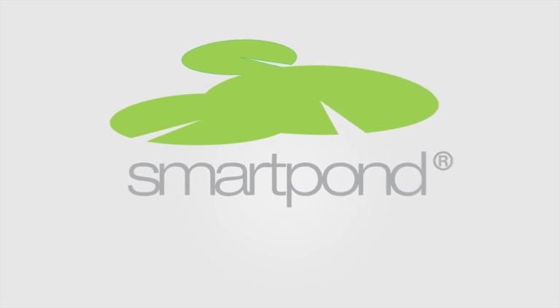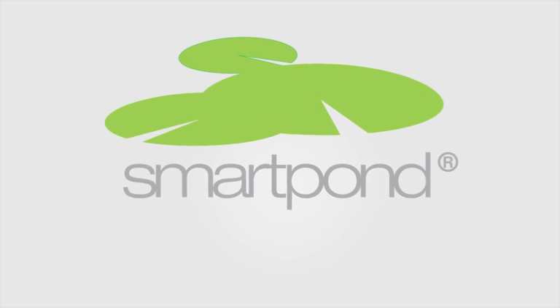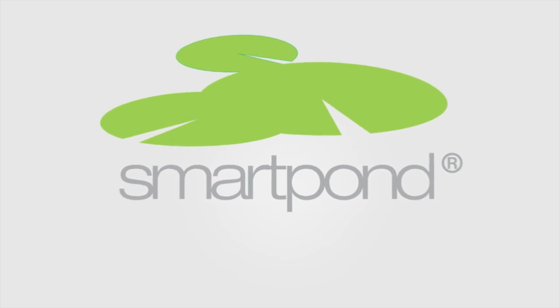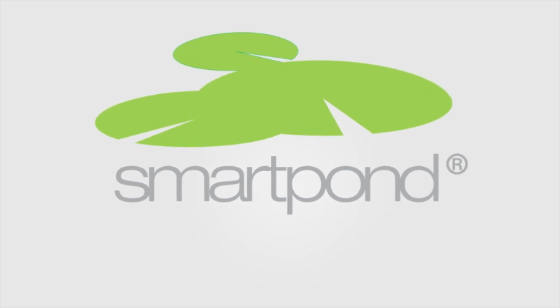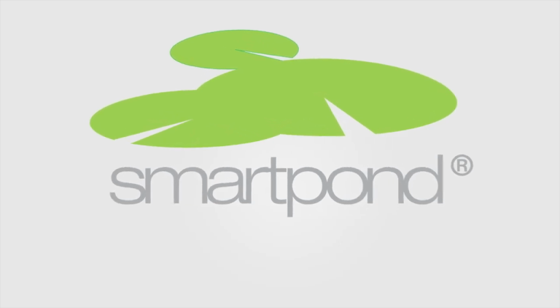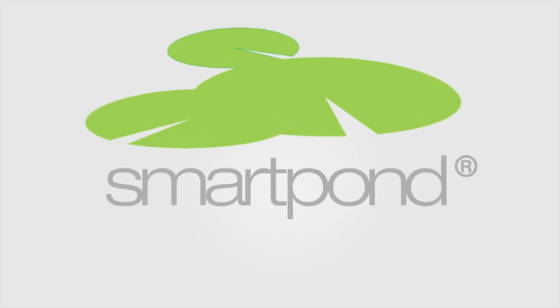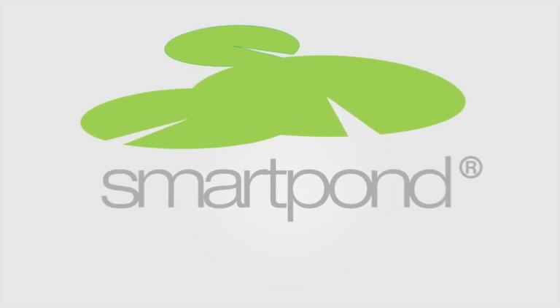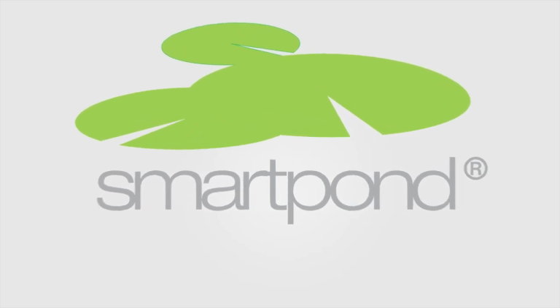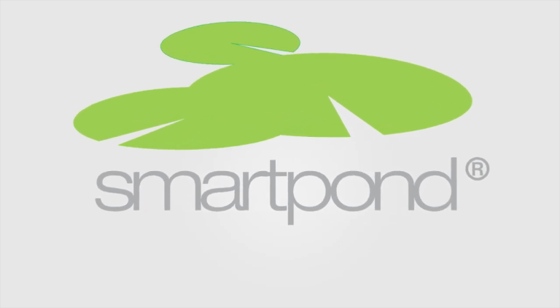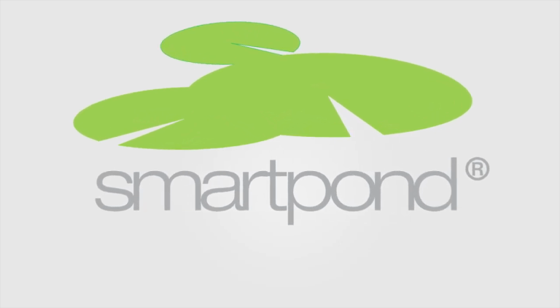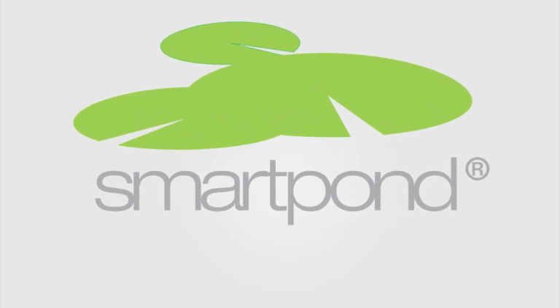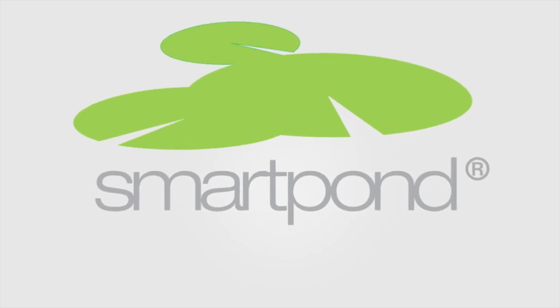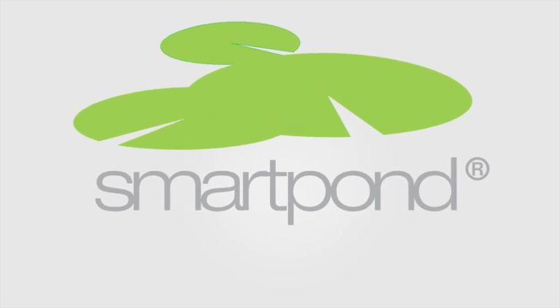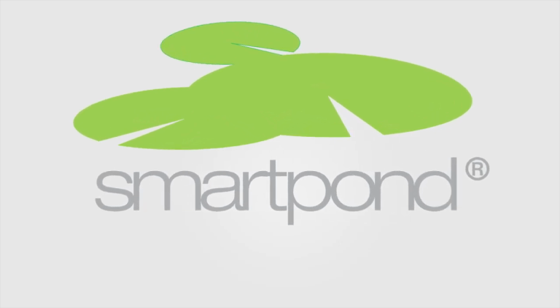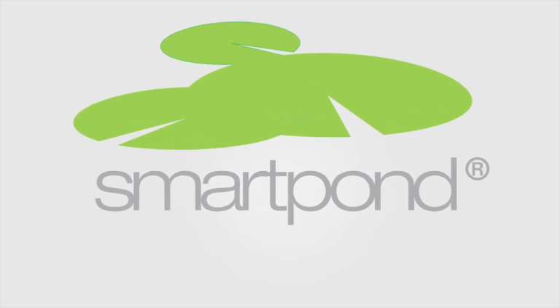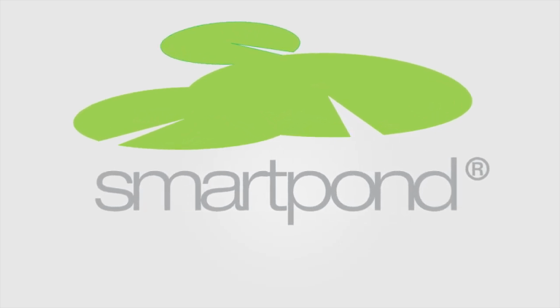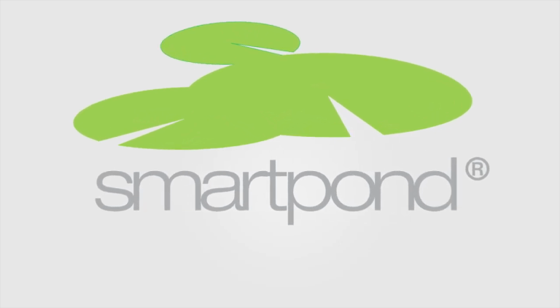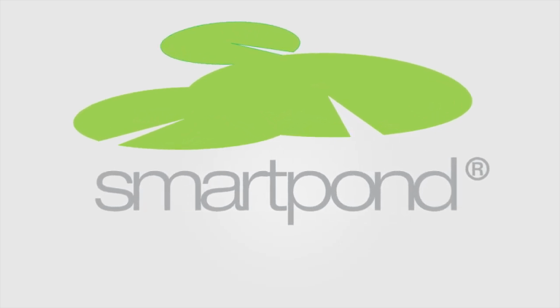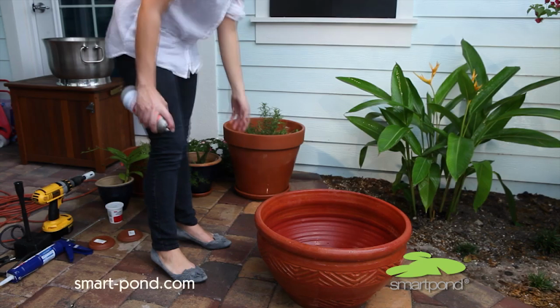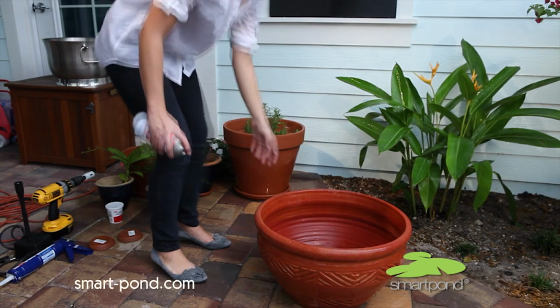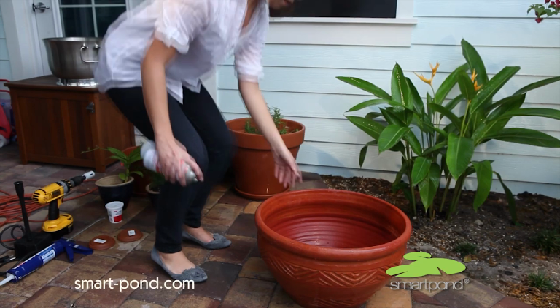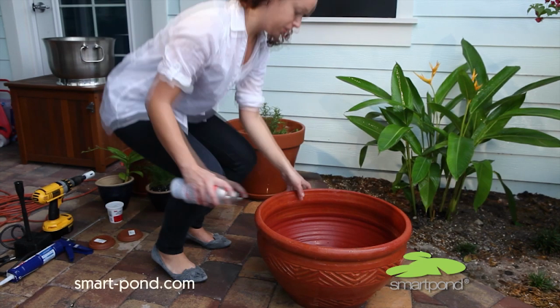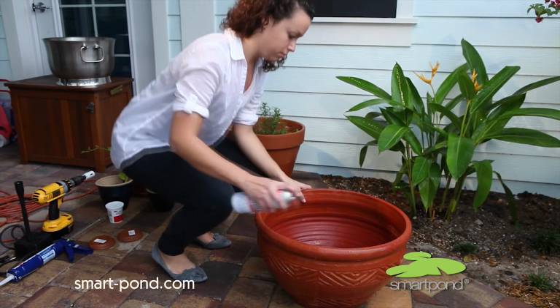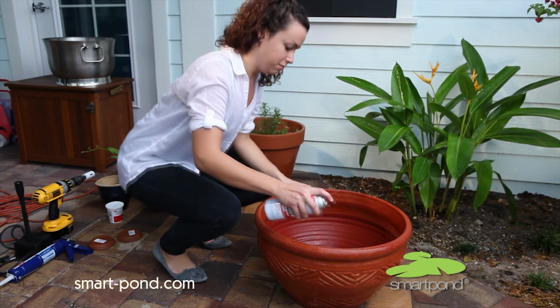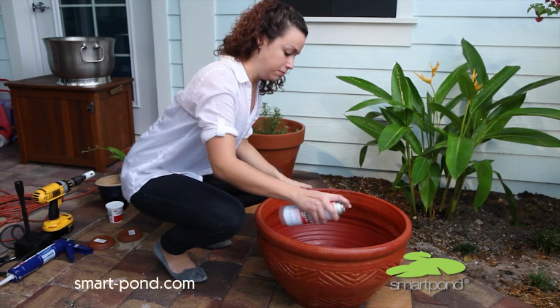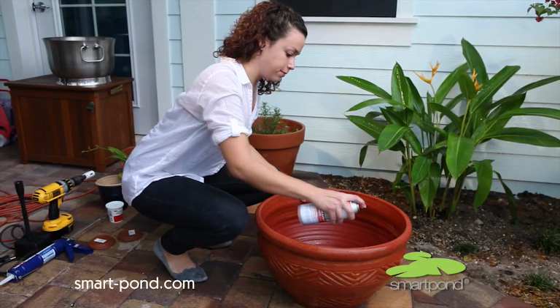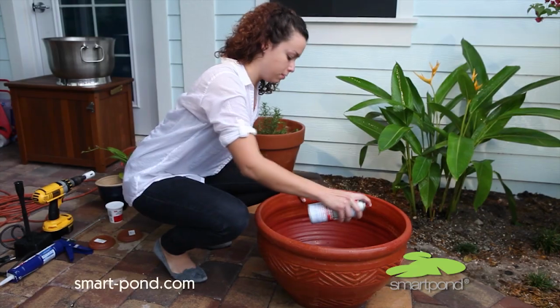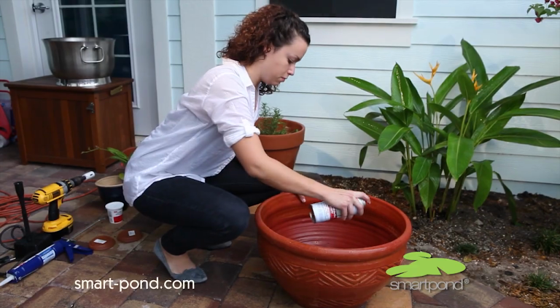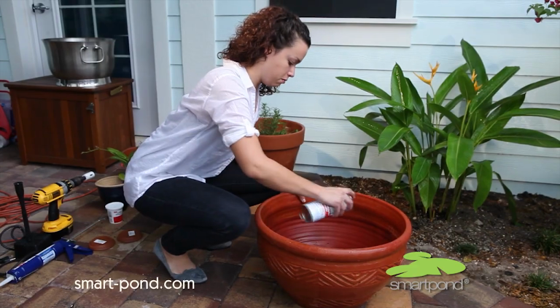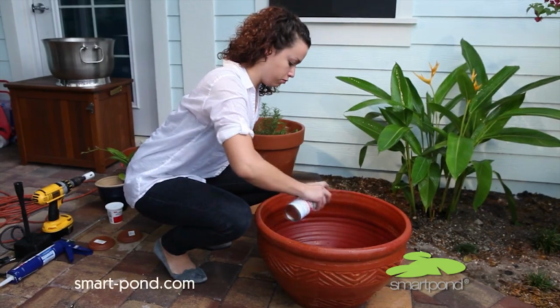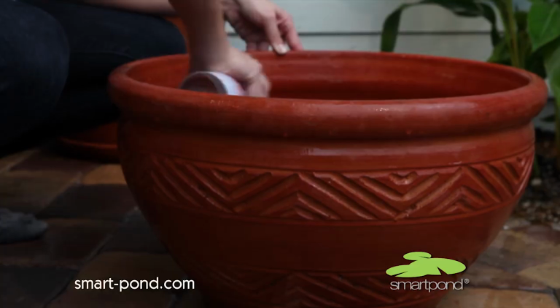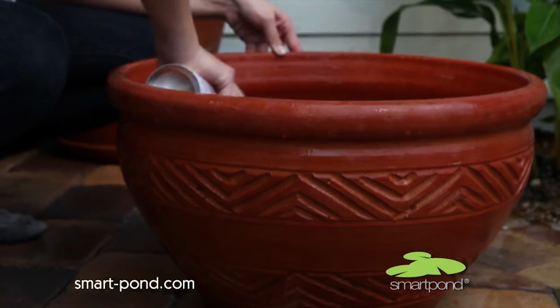Introducing the Container Fountain Kit by SmartPond. It allows you to set up a fountain in just a few easy steps.